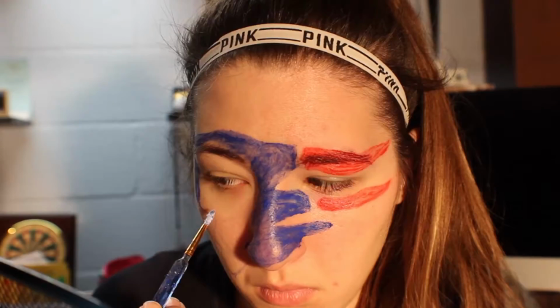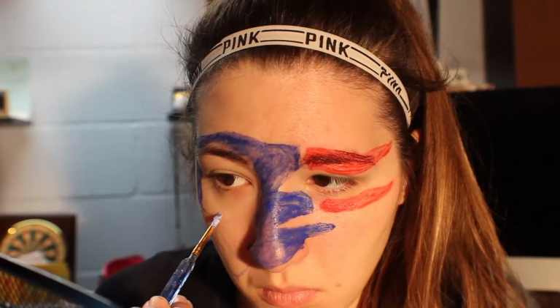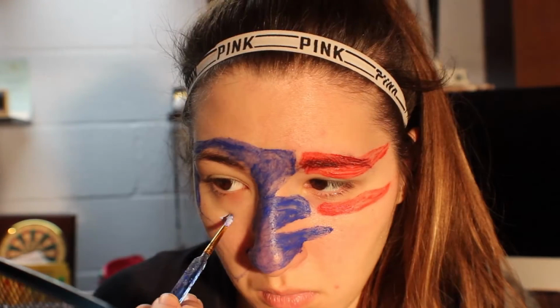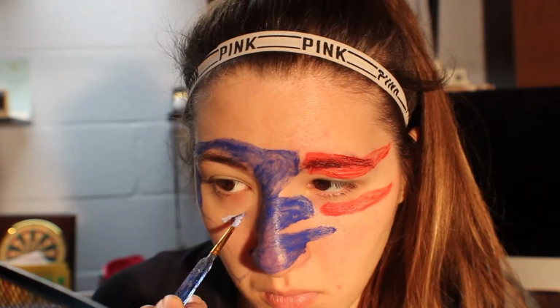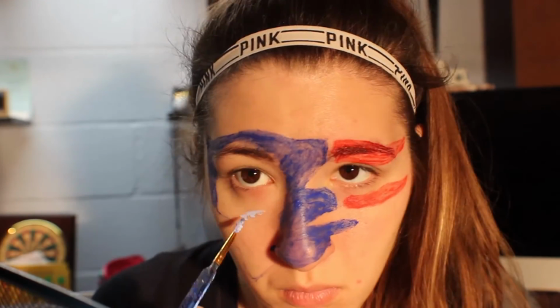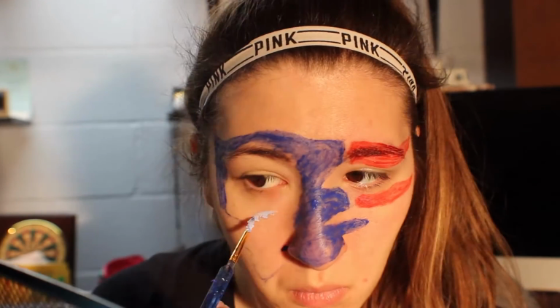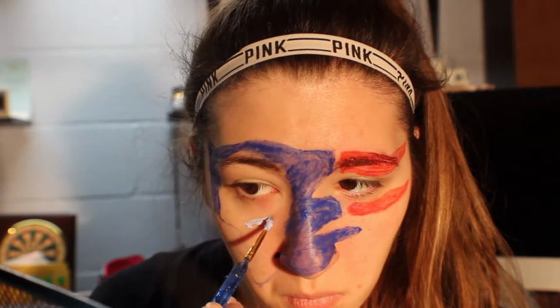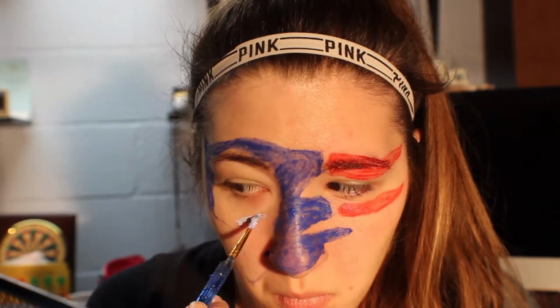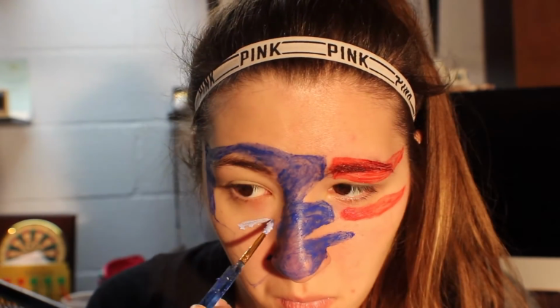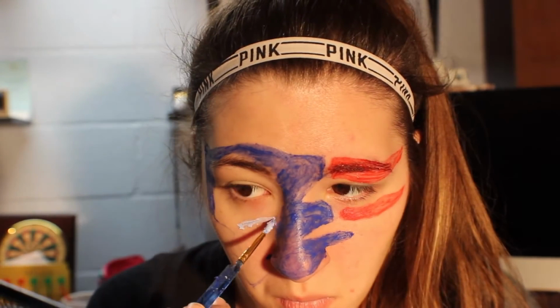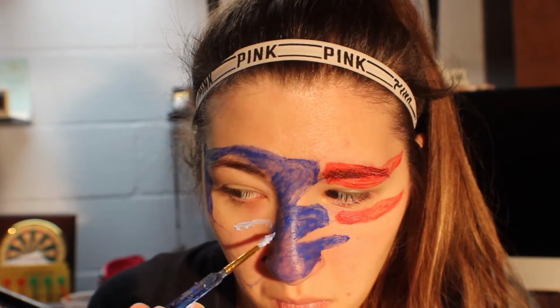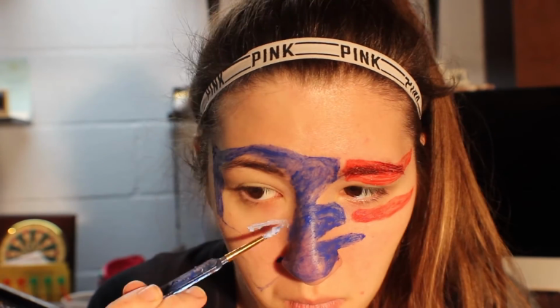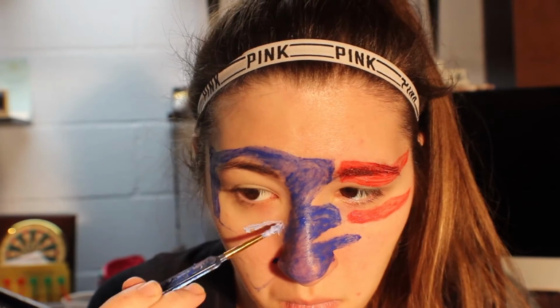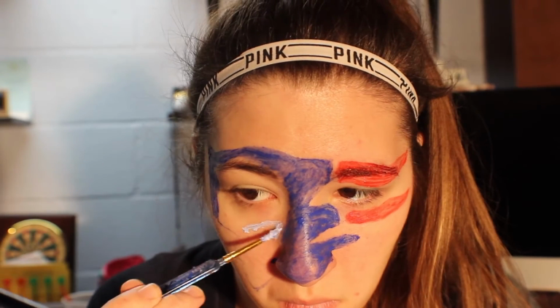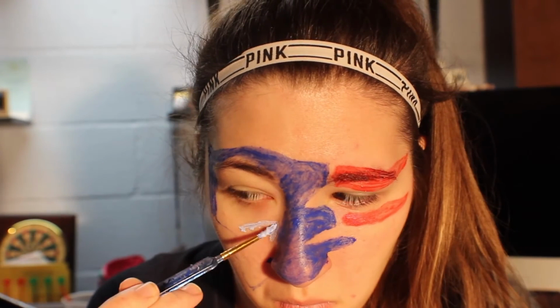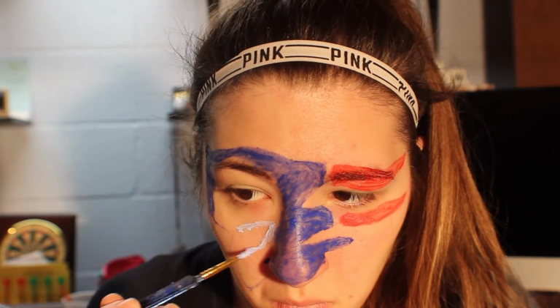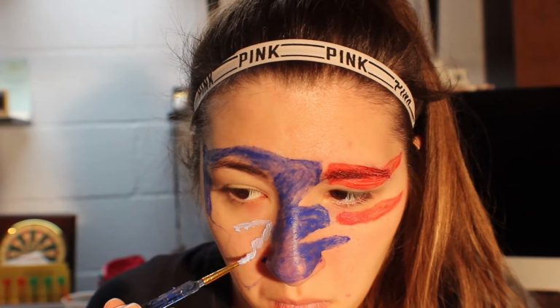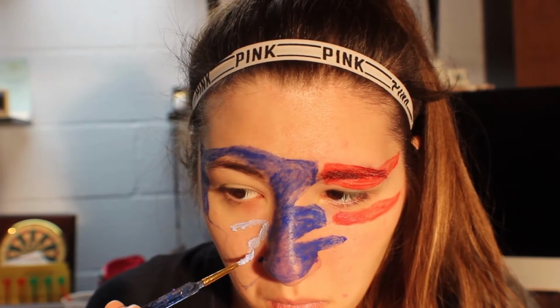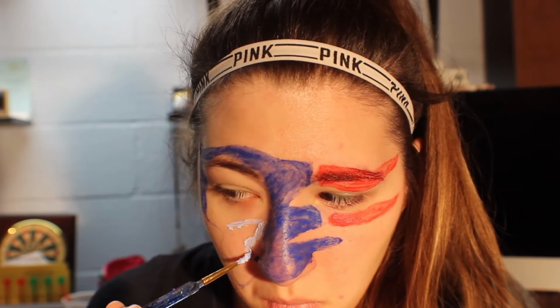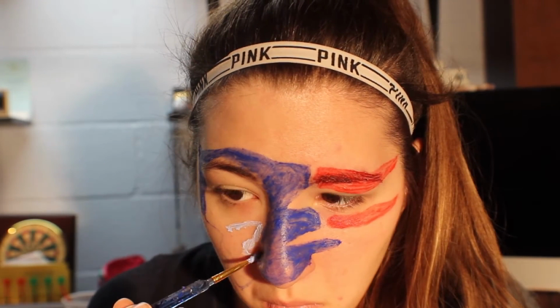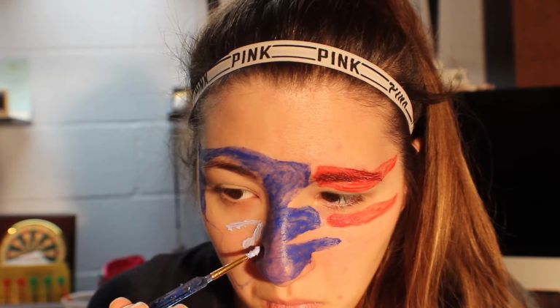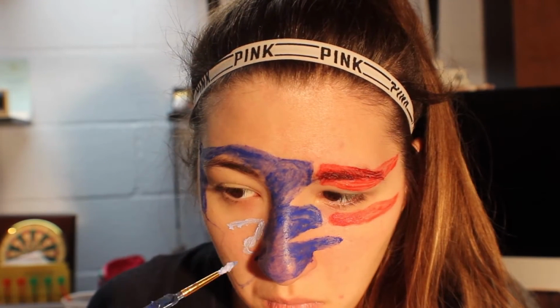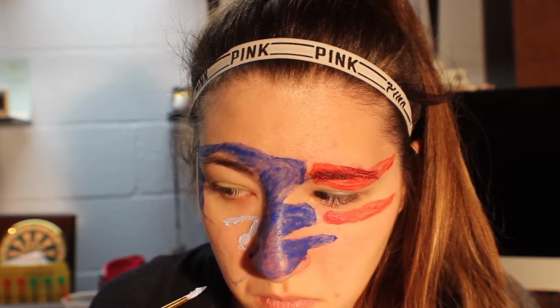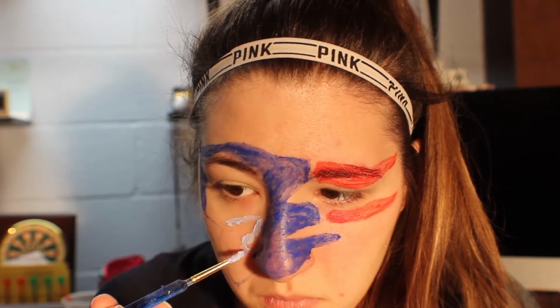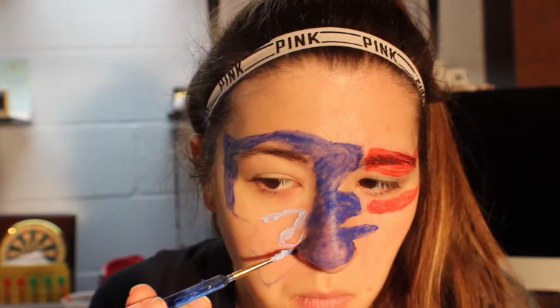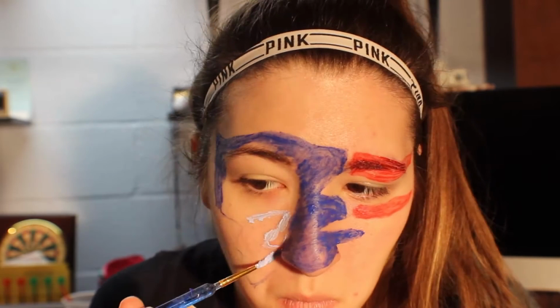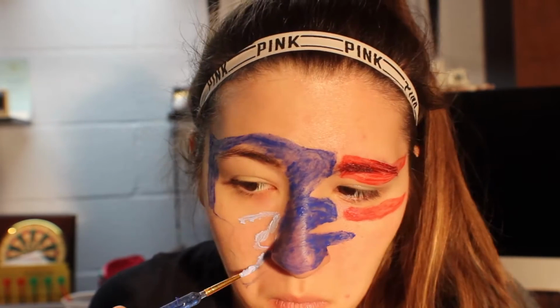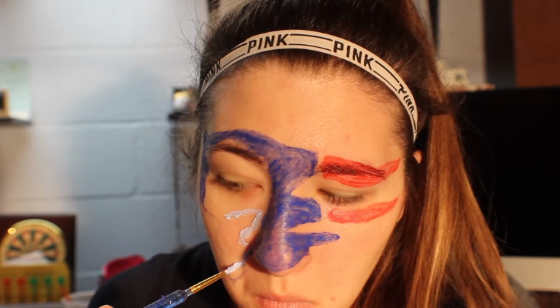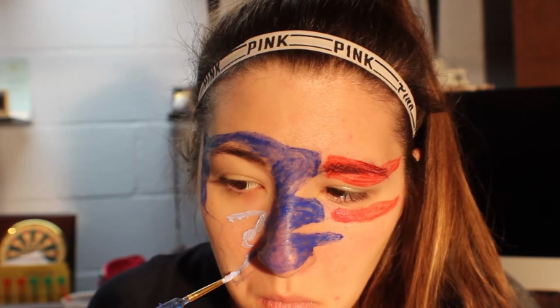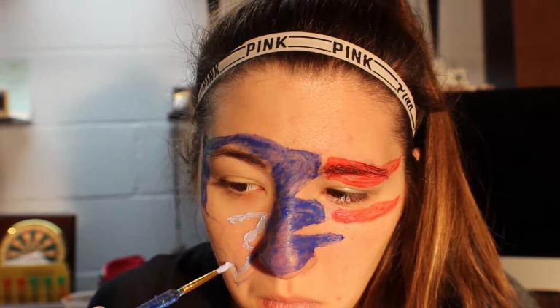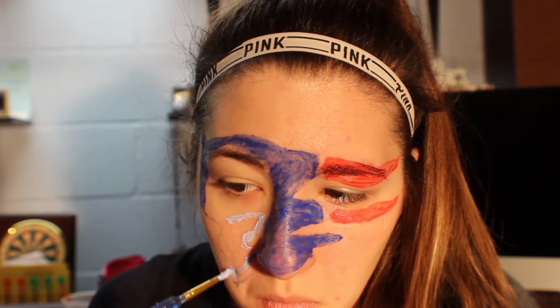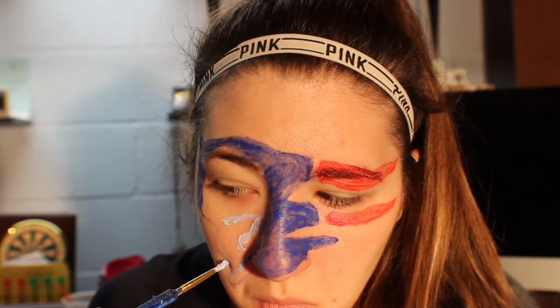Now I mix blue with white and fill that in with the gold color for the face. It's supposed to be gray, but I had to work with what I had.